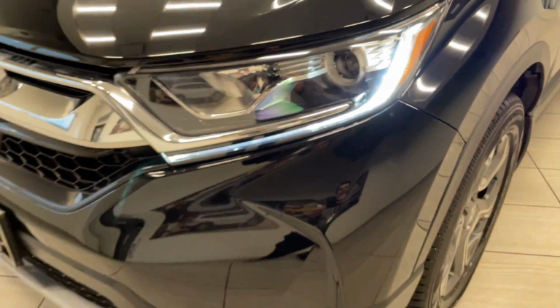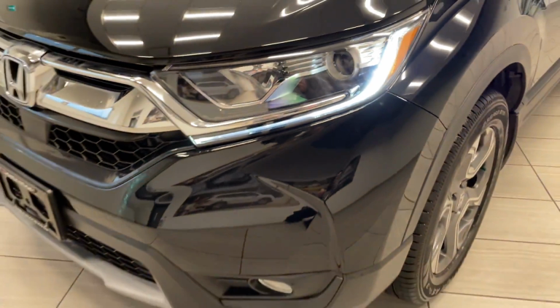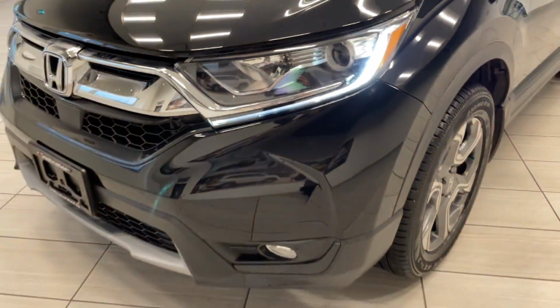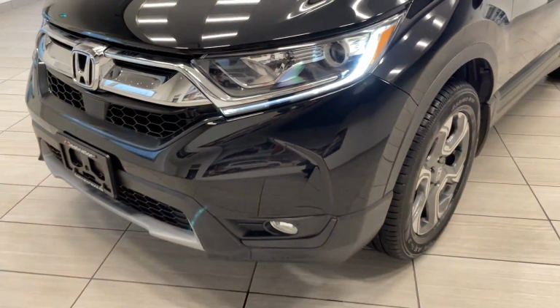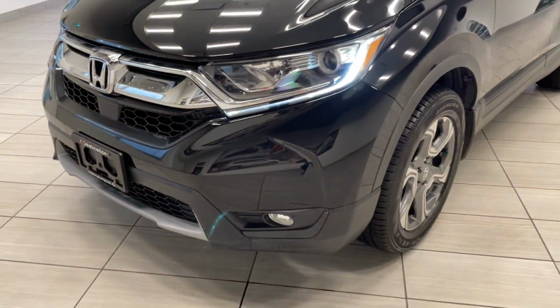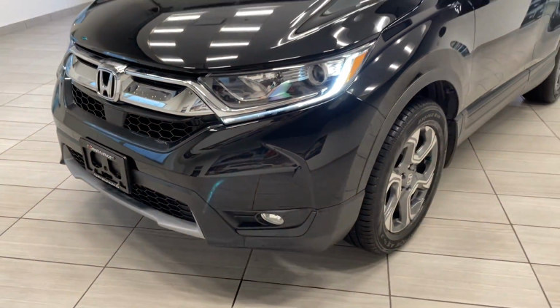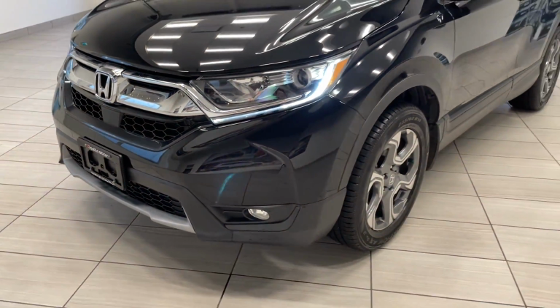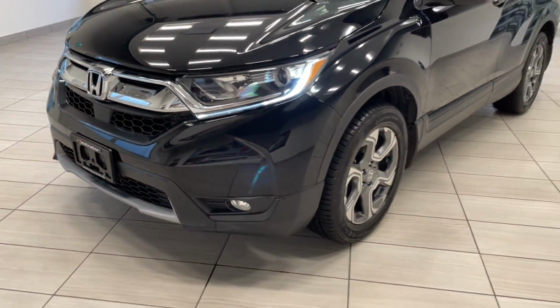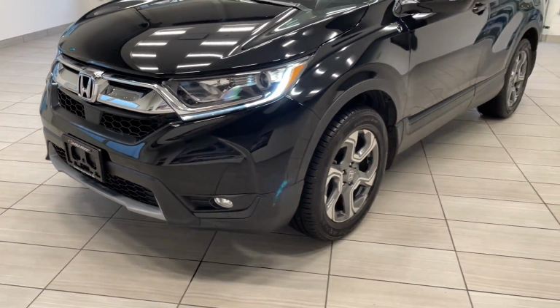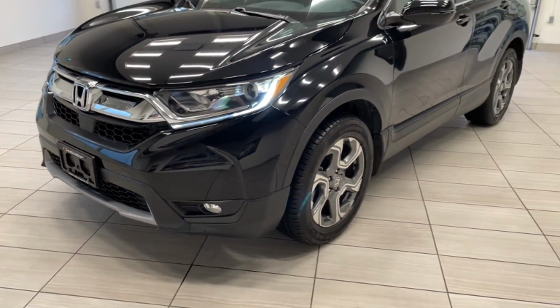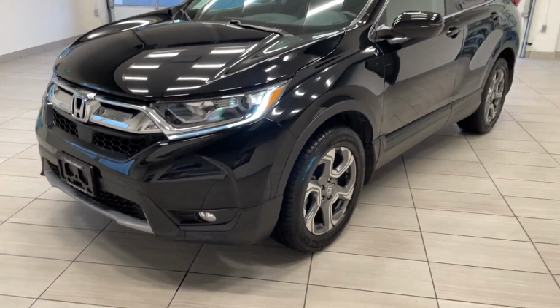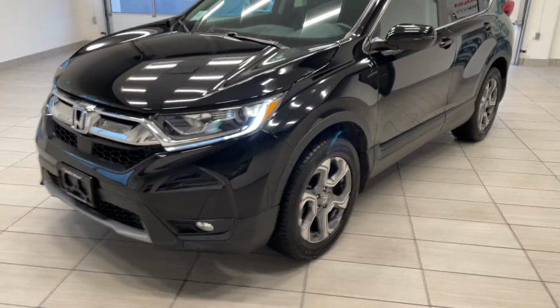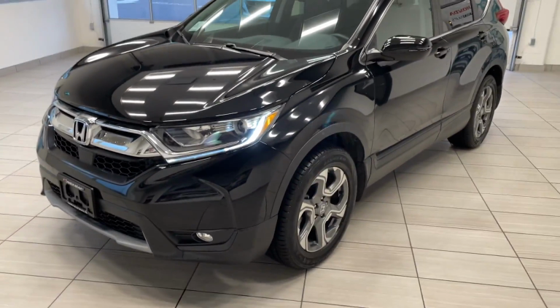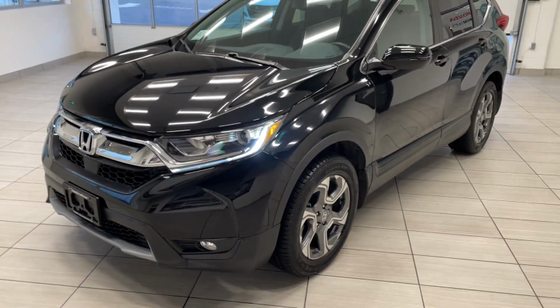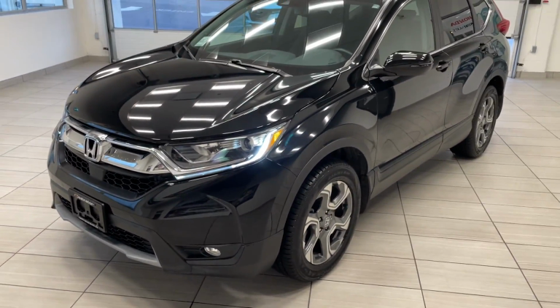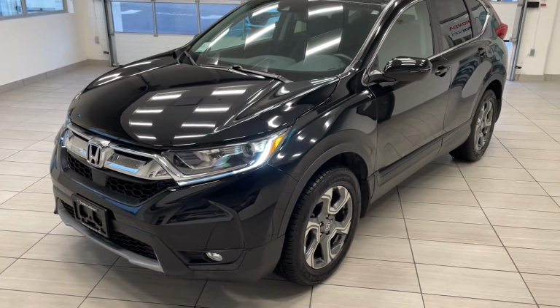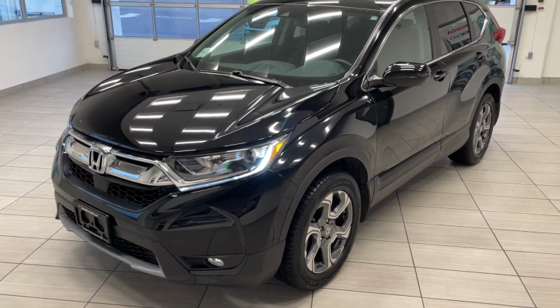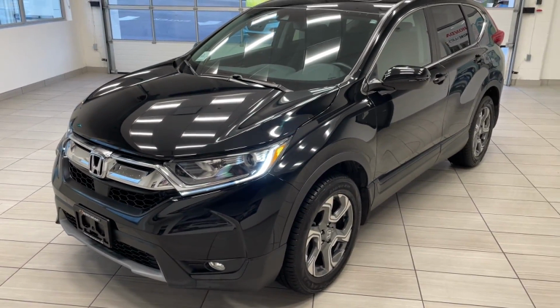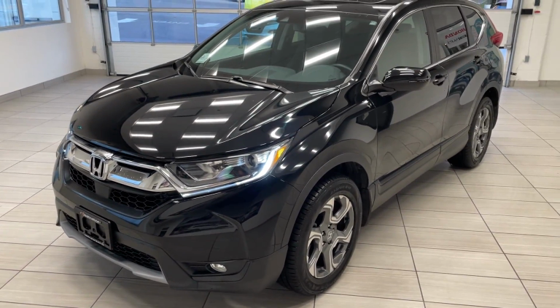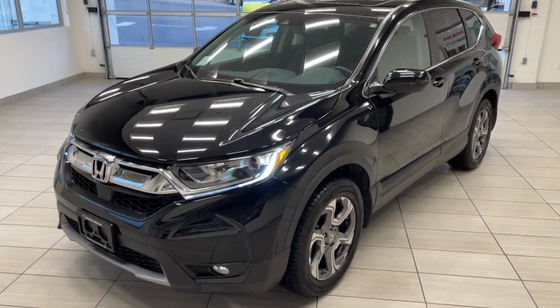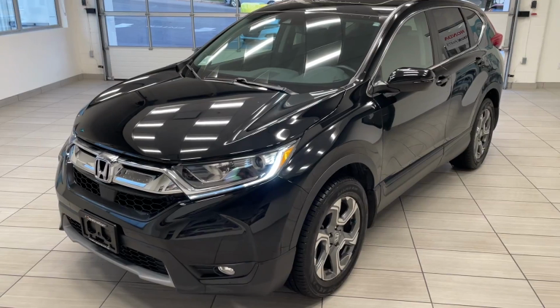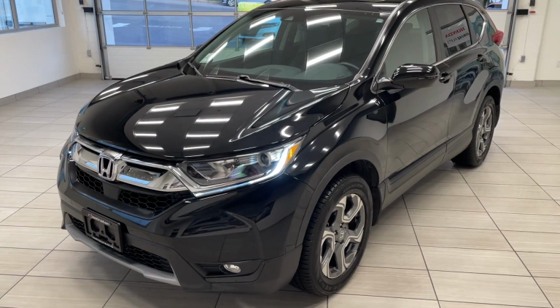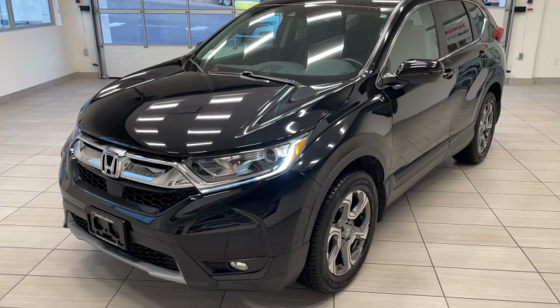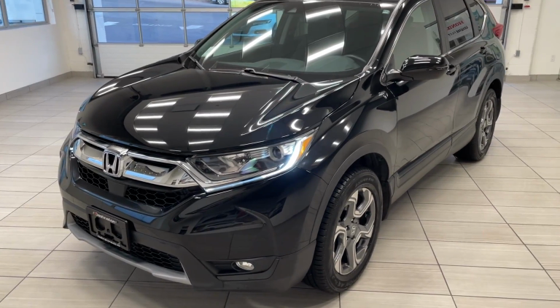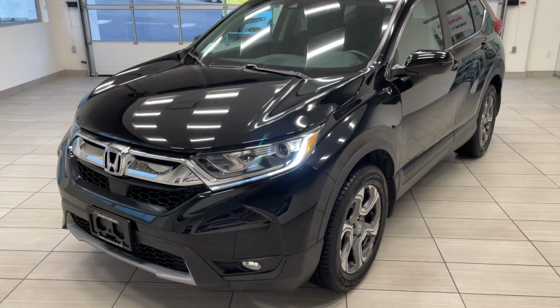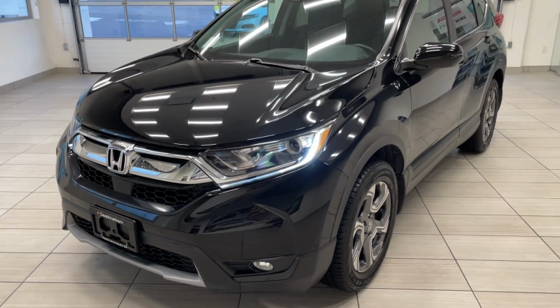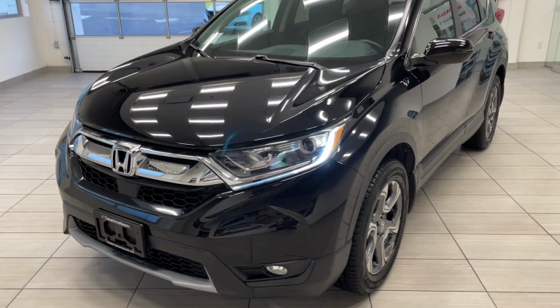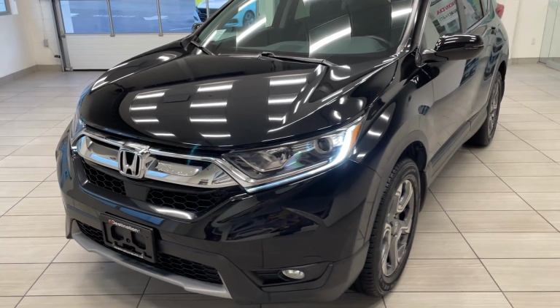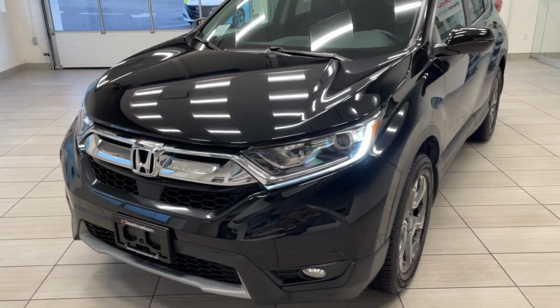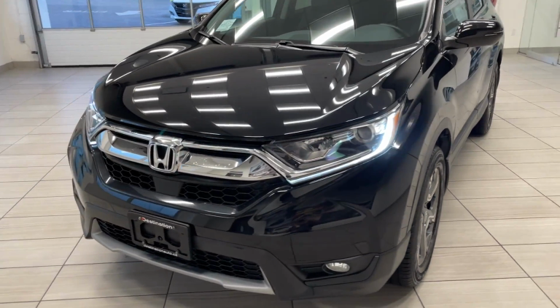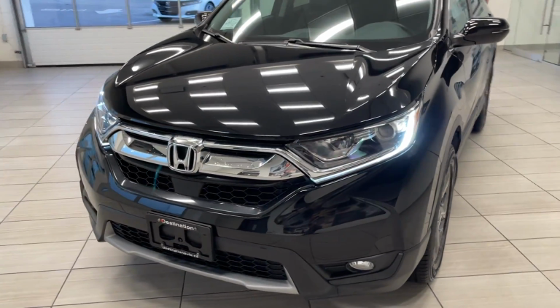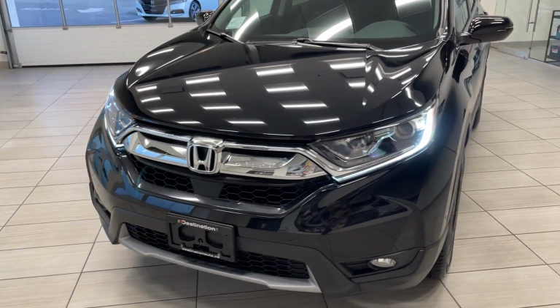Check out our 2018 Honda CR-V. The CR-V is in terrific shape and looks great.